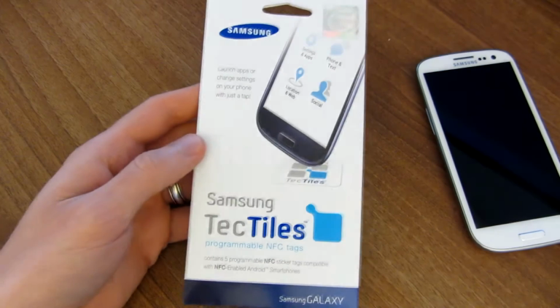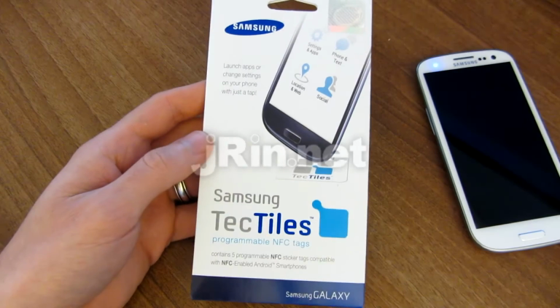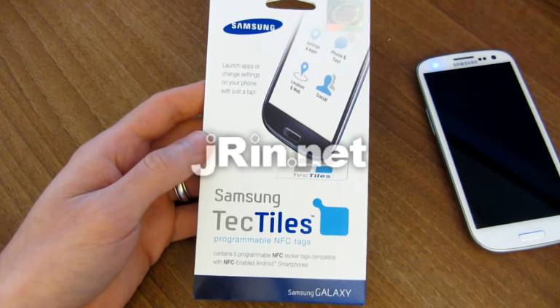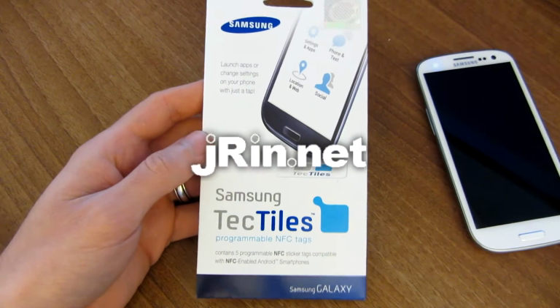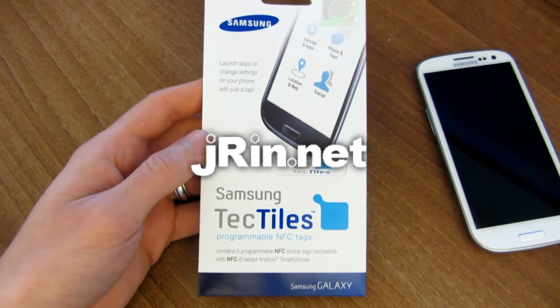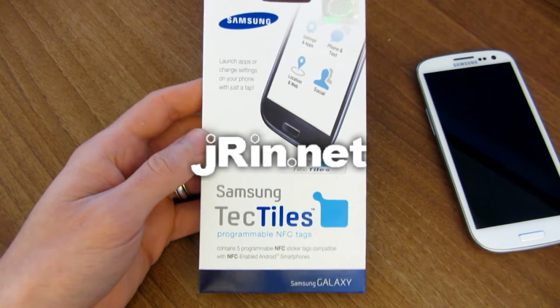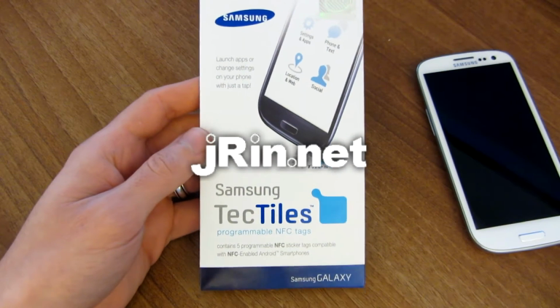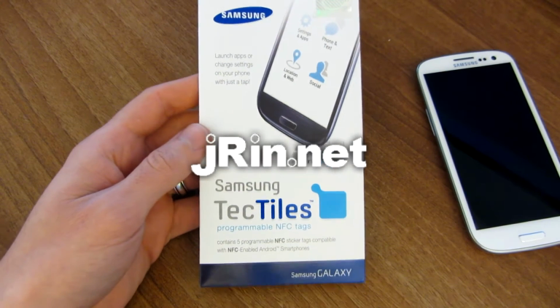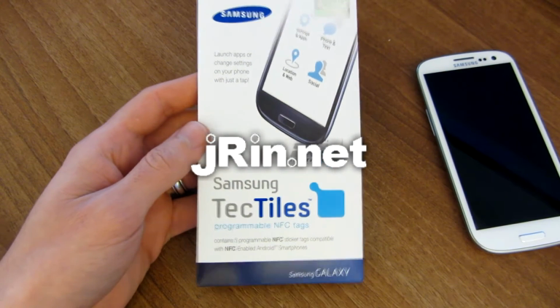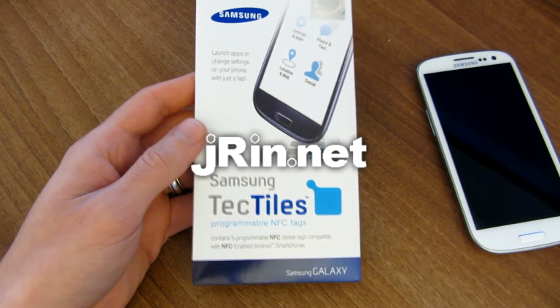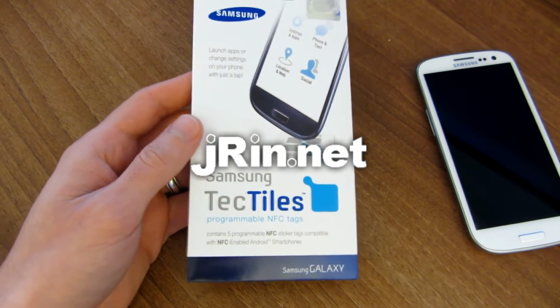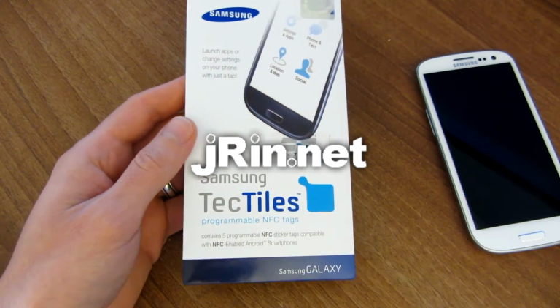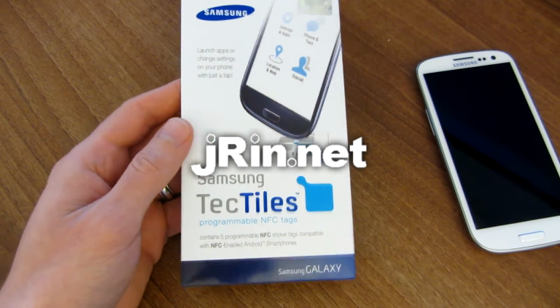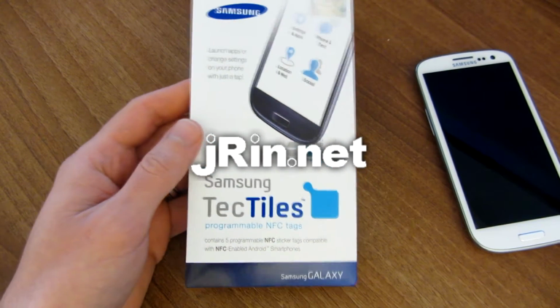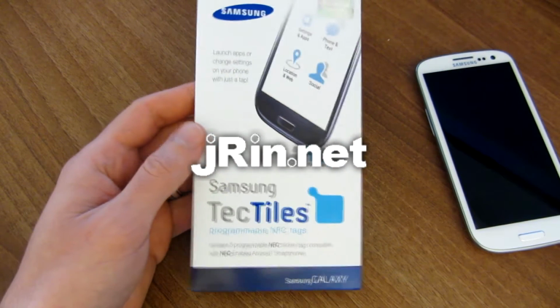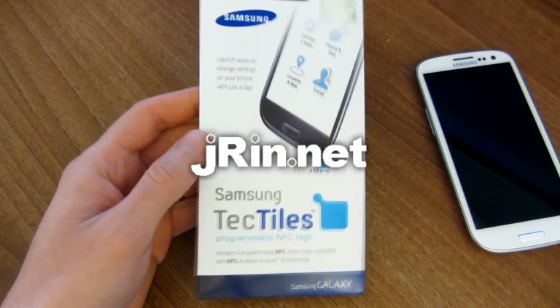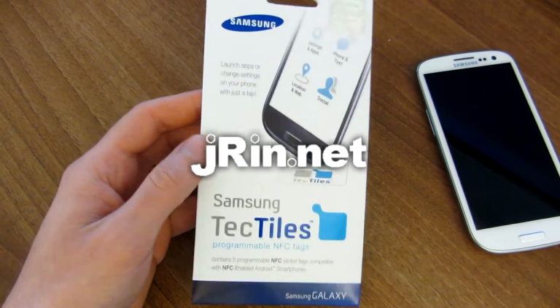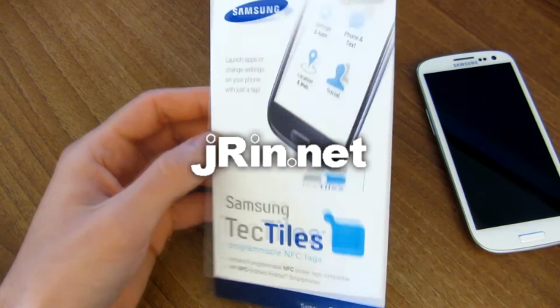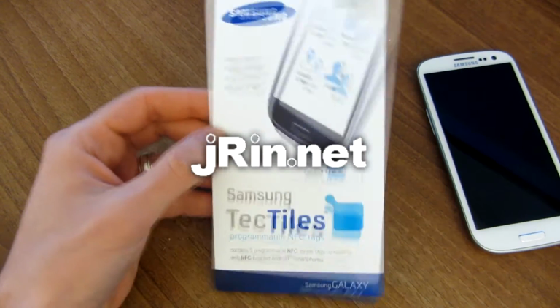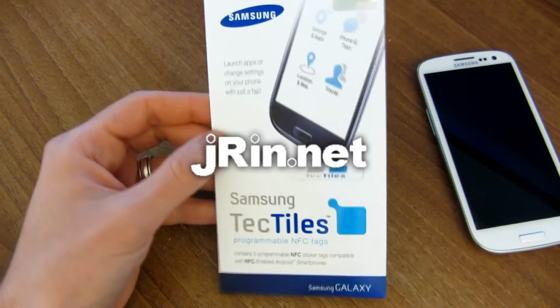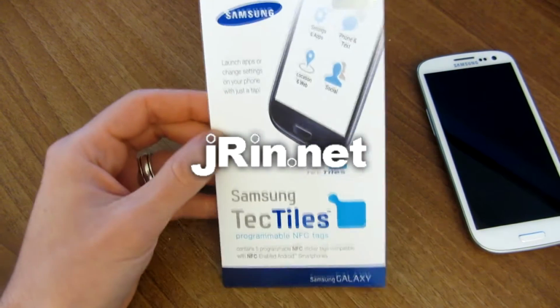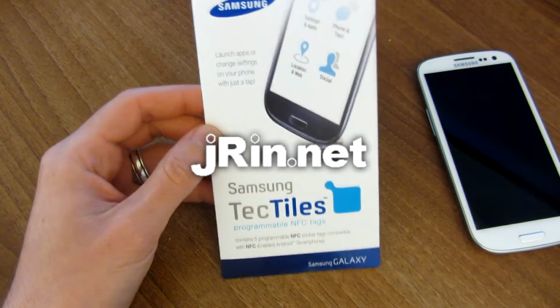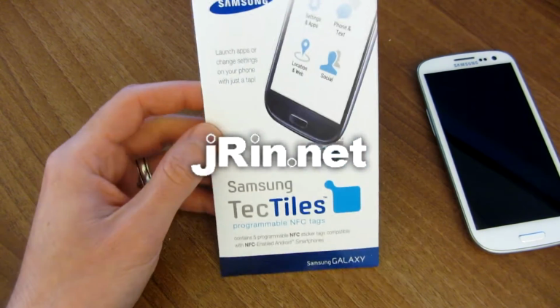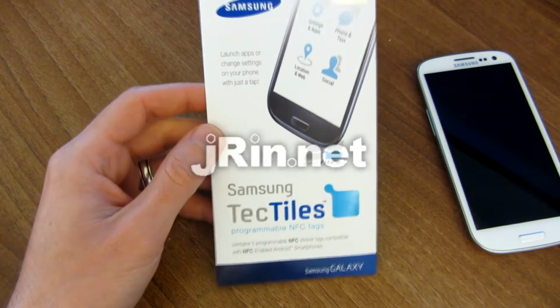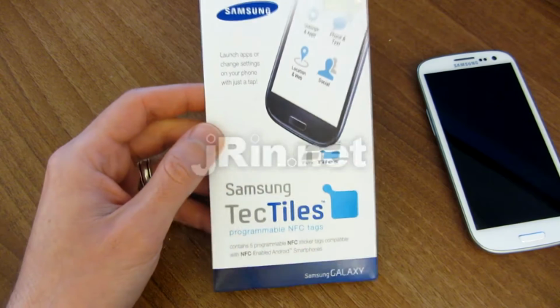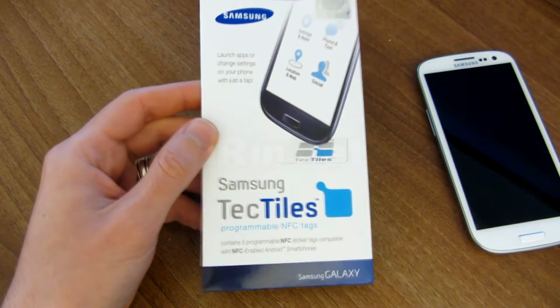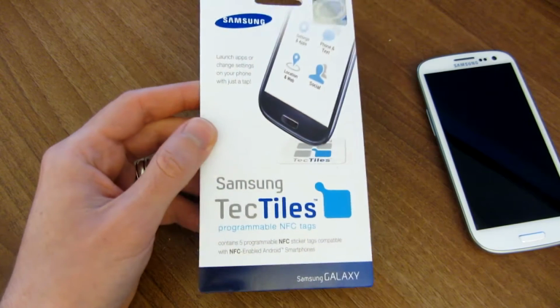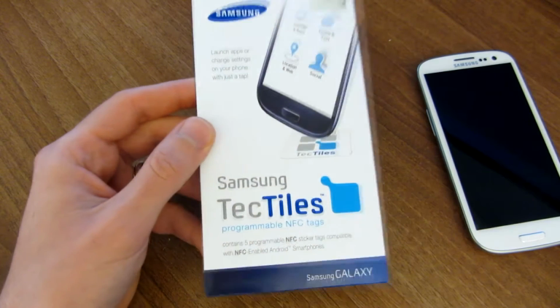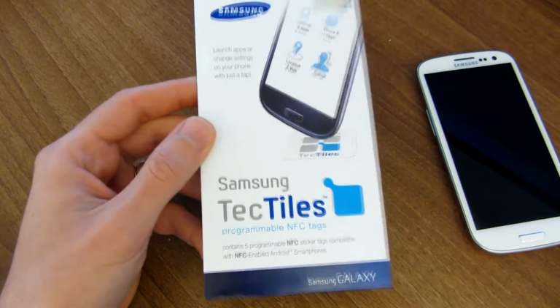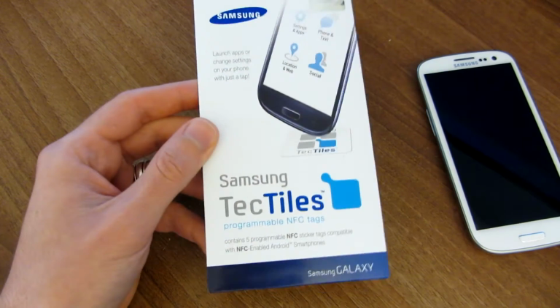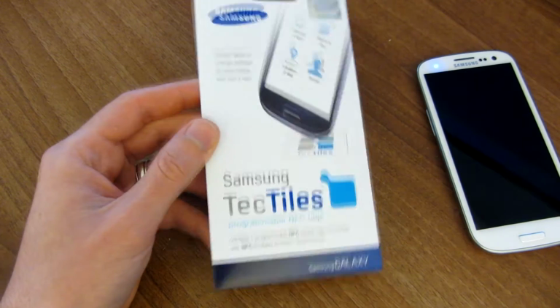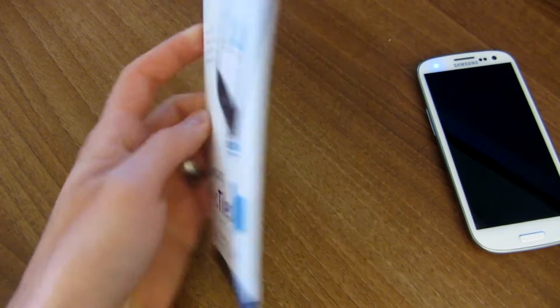Hey, this is James from January.net, and today I'm going to review the Samsung Tectiles, which are programmable NFC tags.